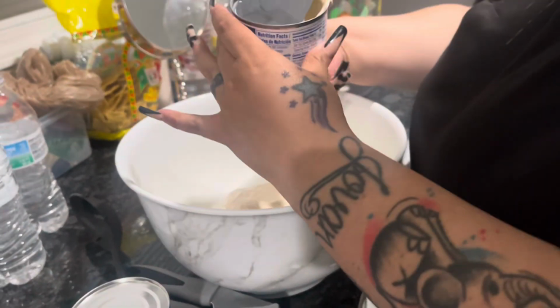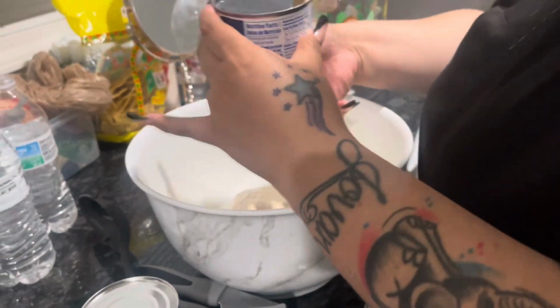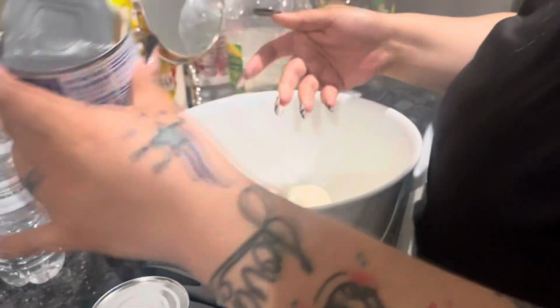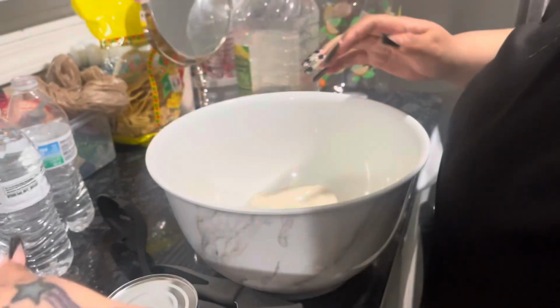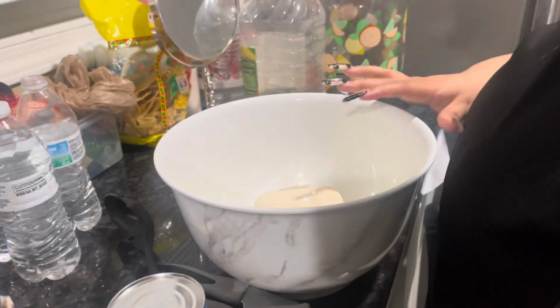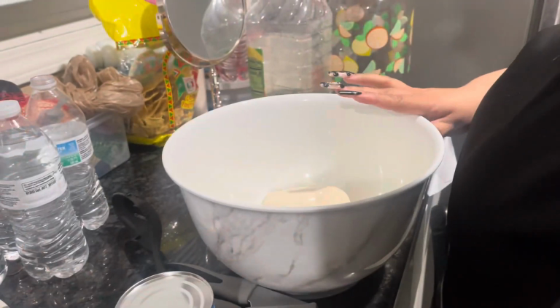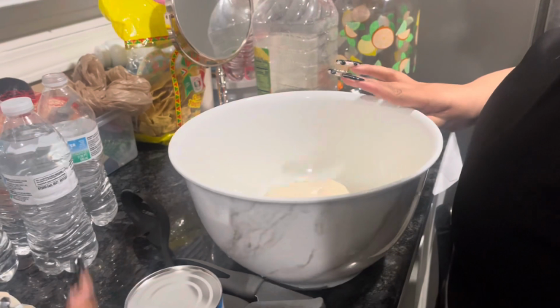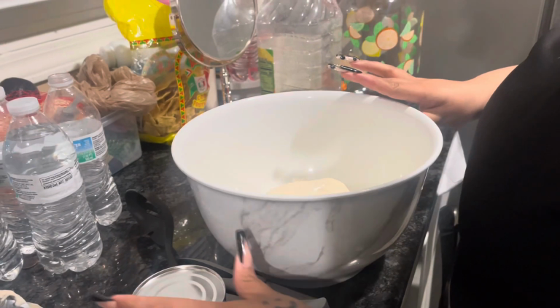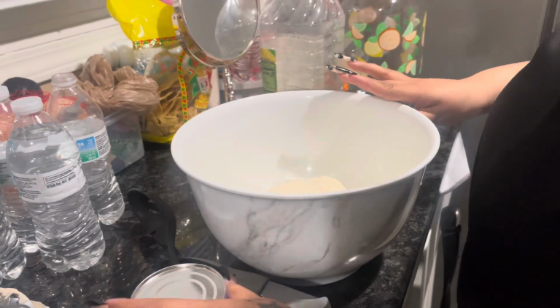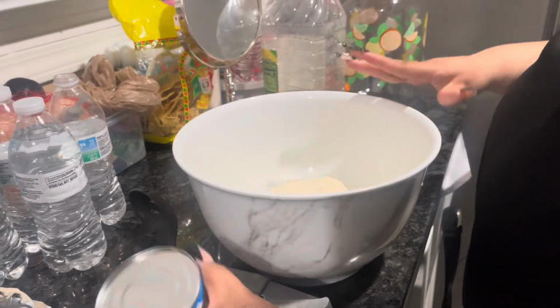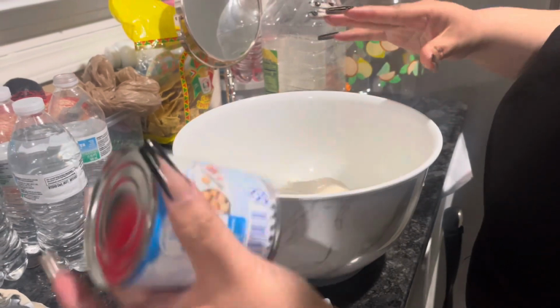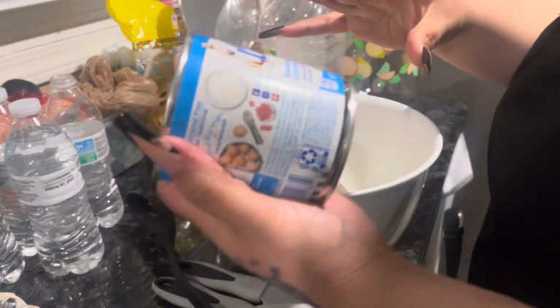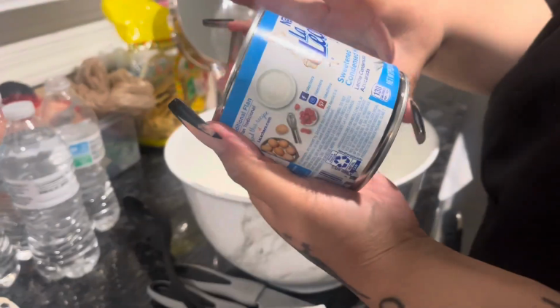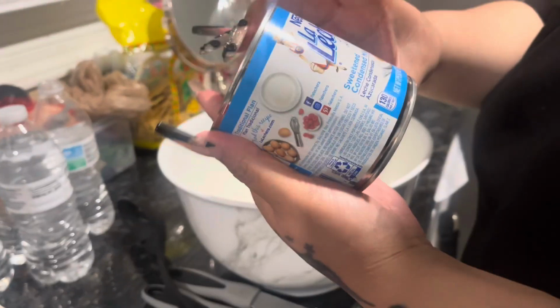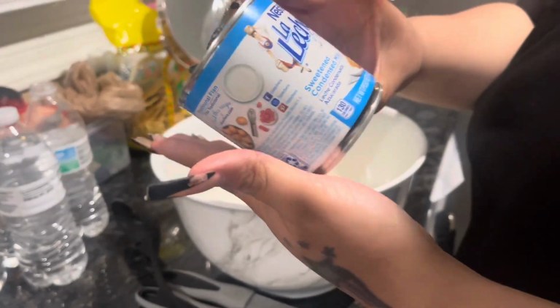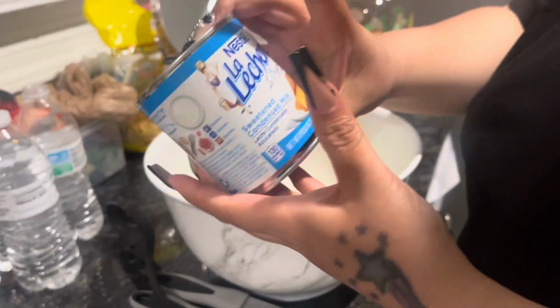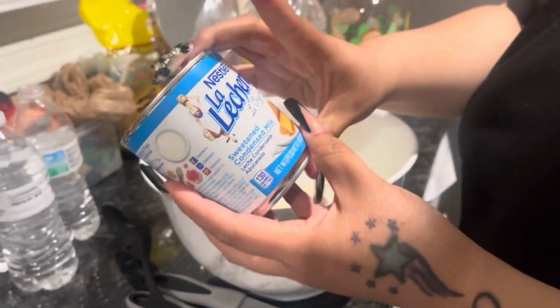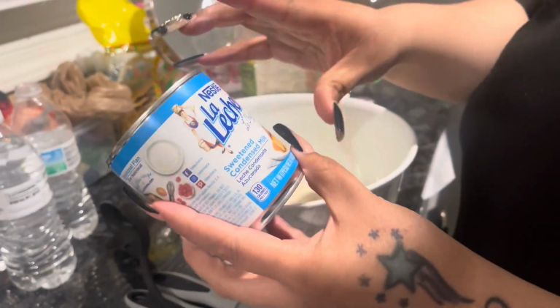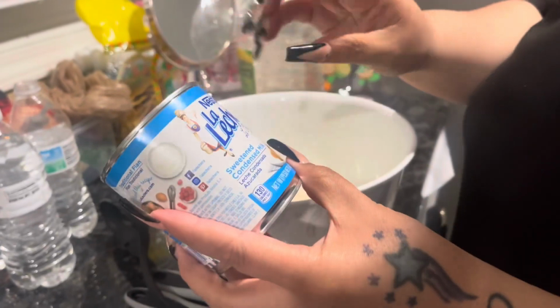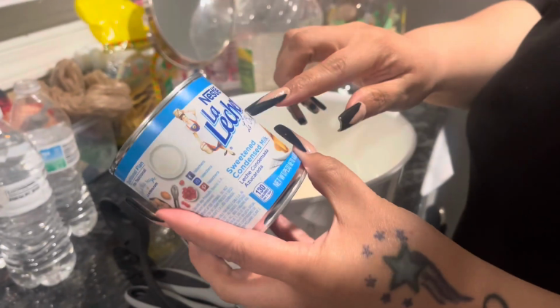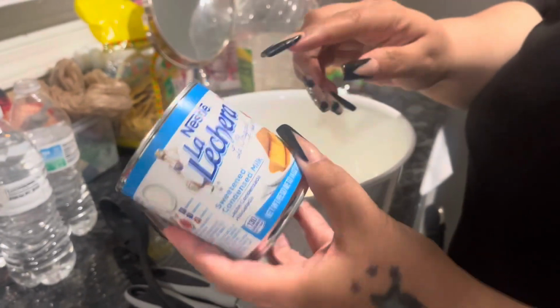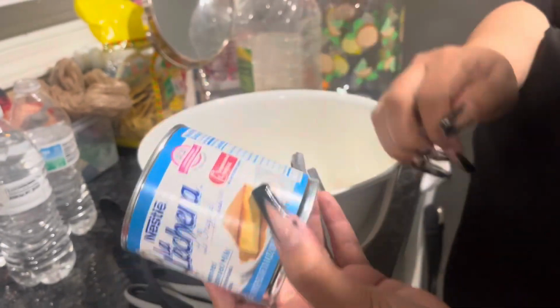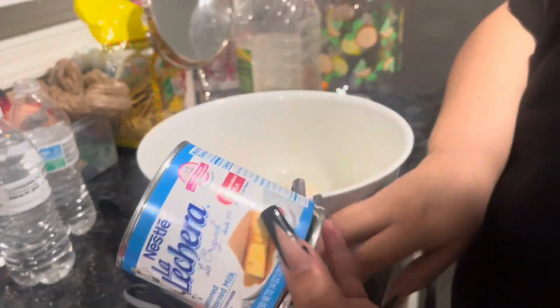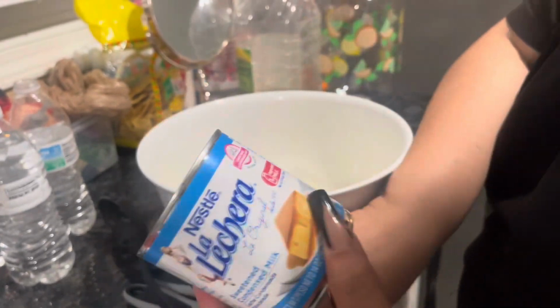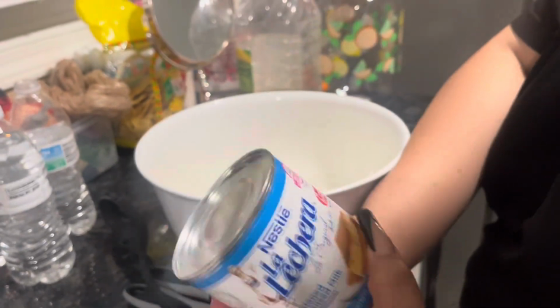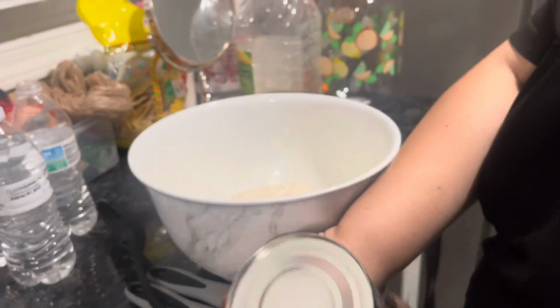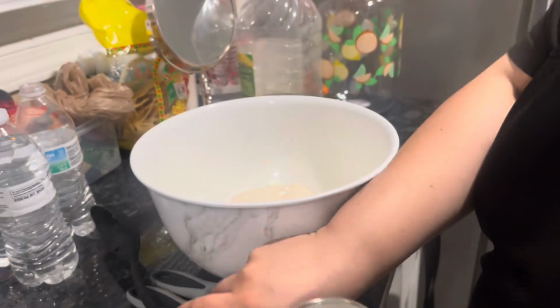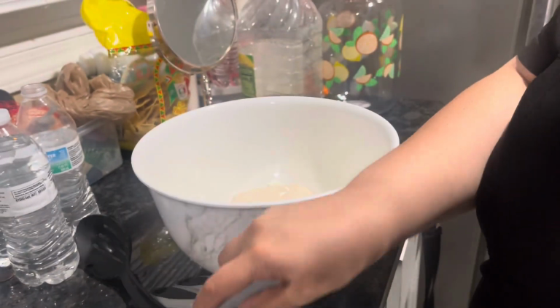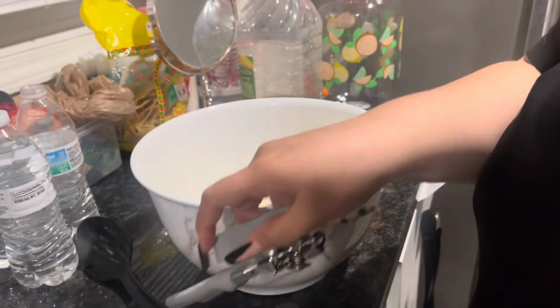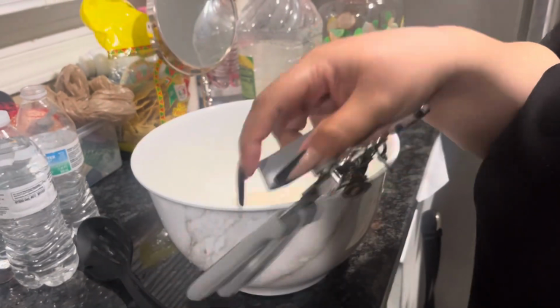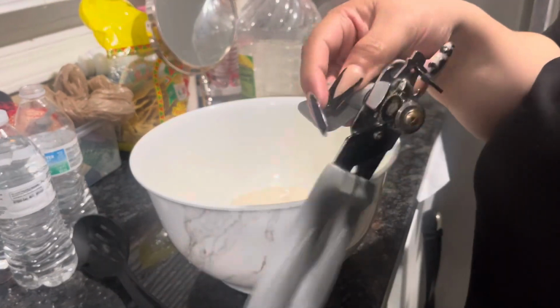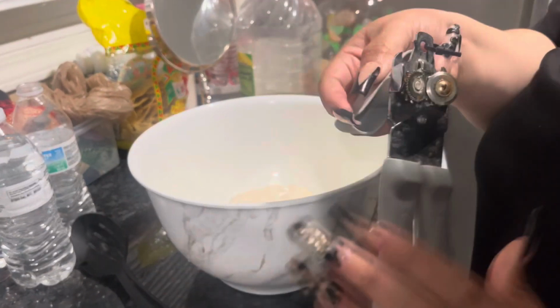And the next thing I'm gonna add is the sweetened condensed milk.